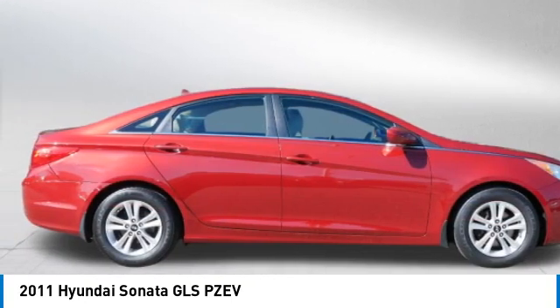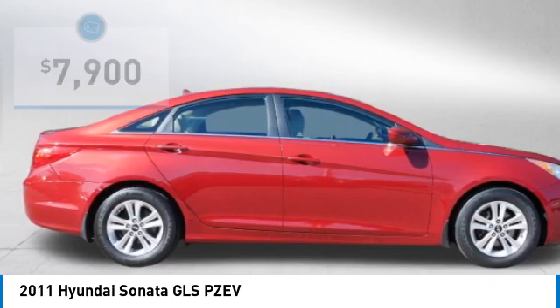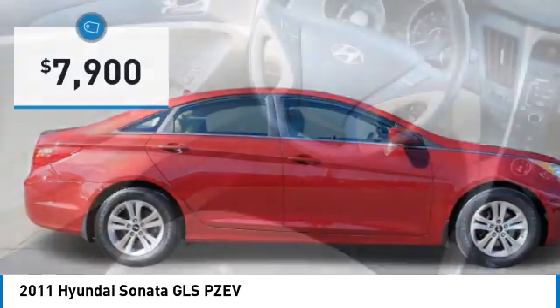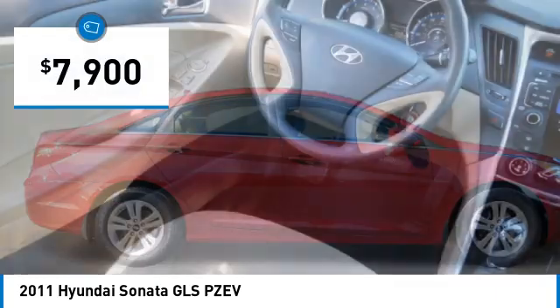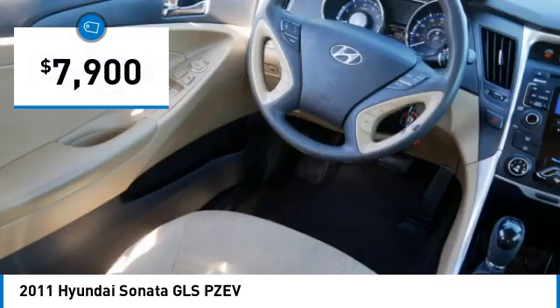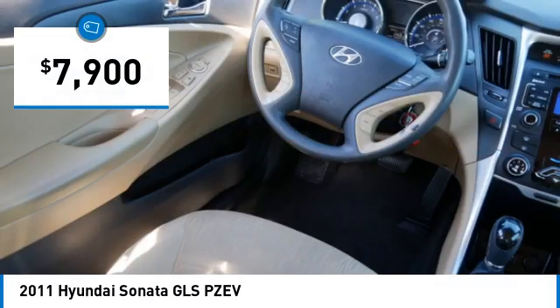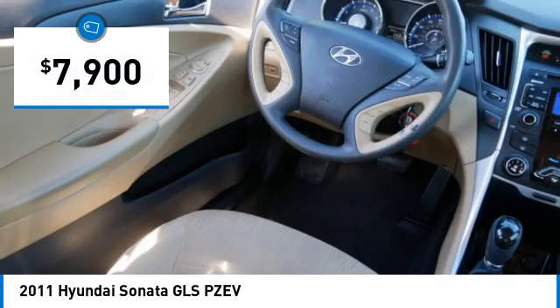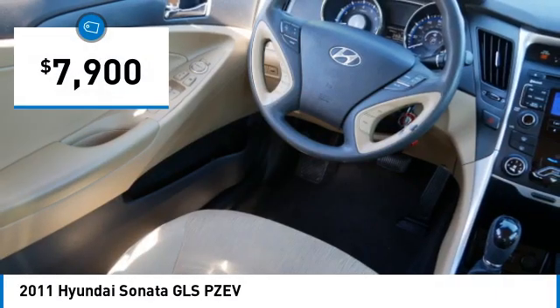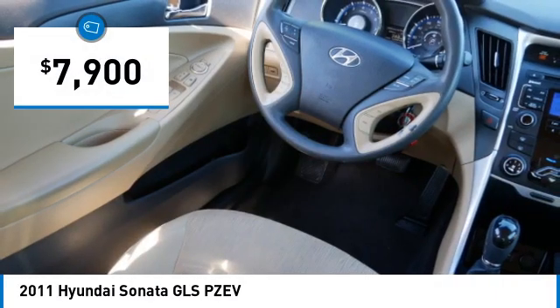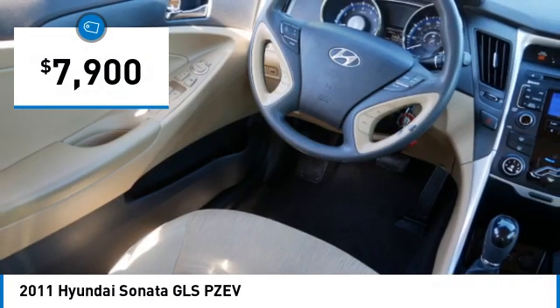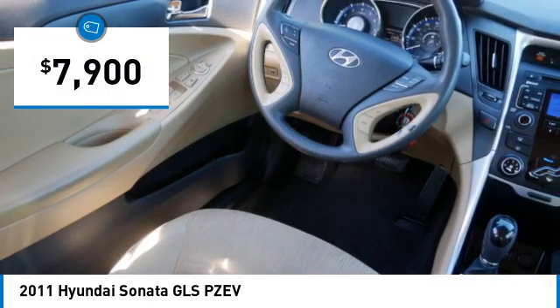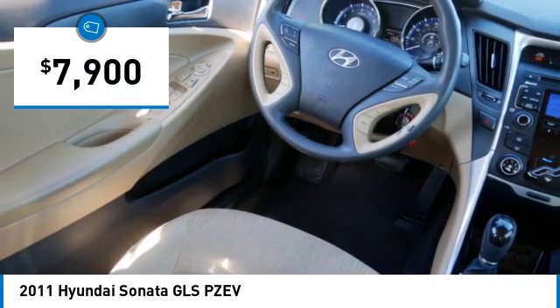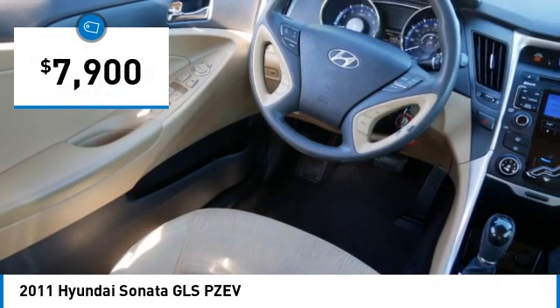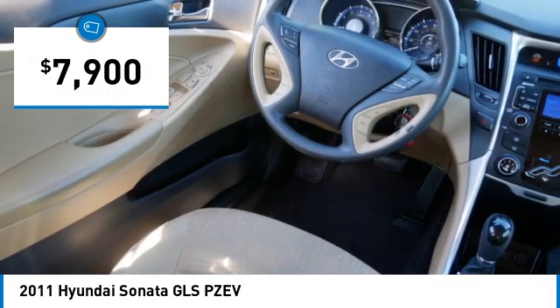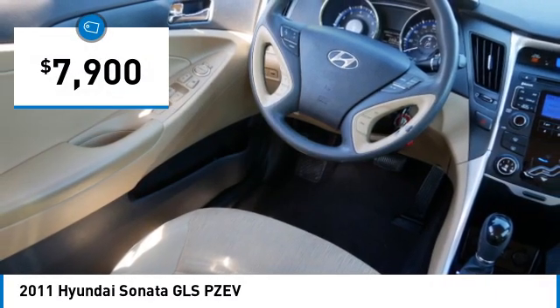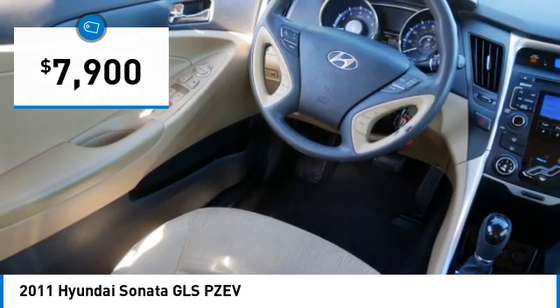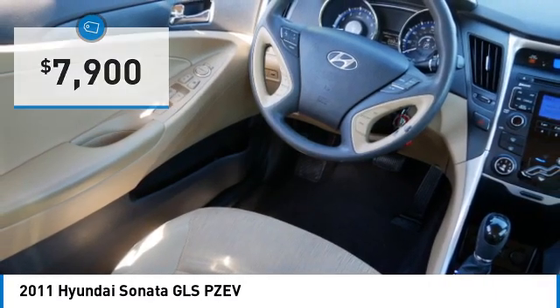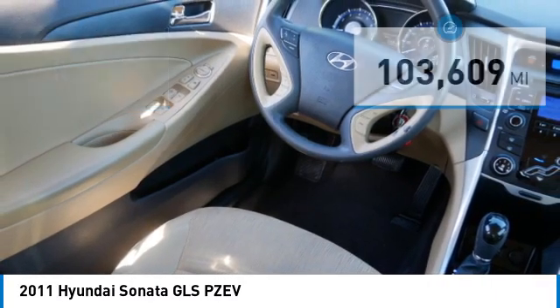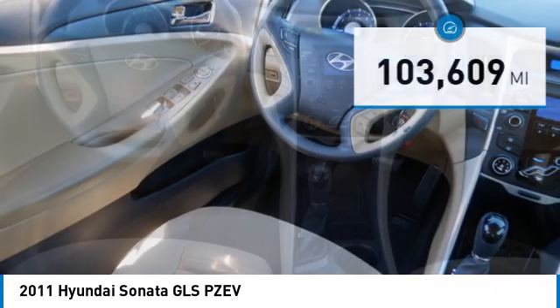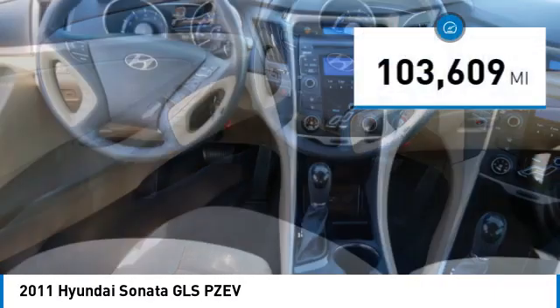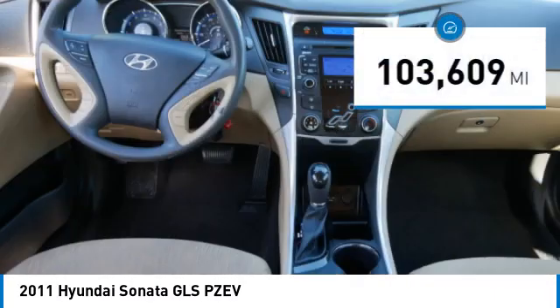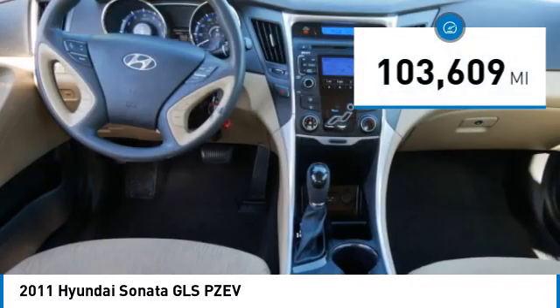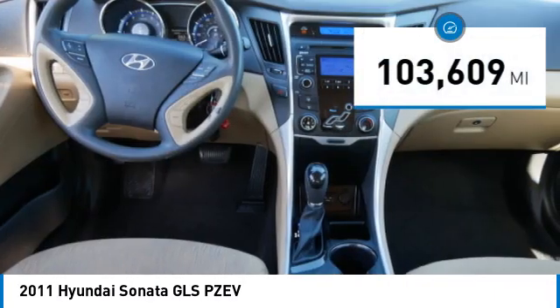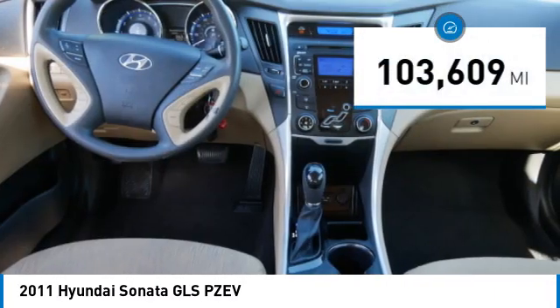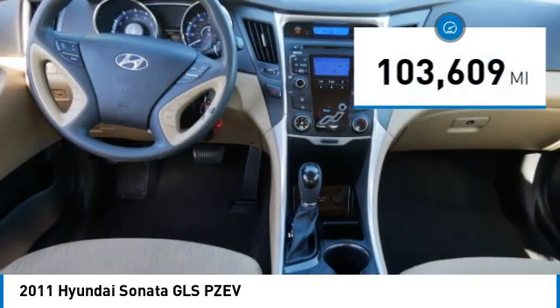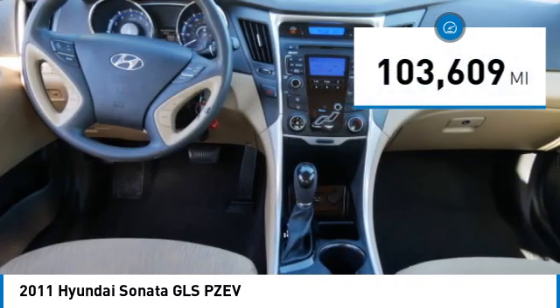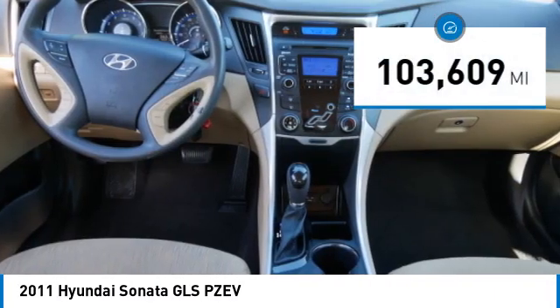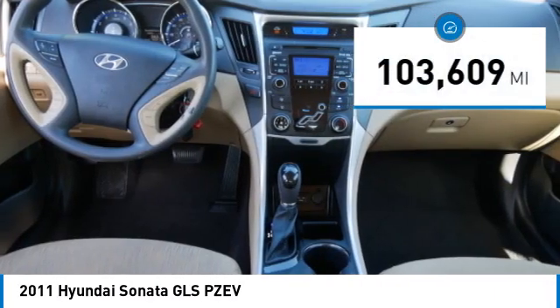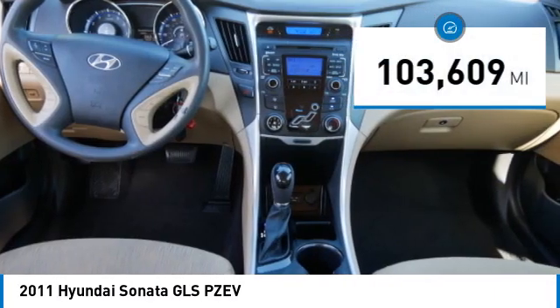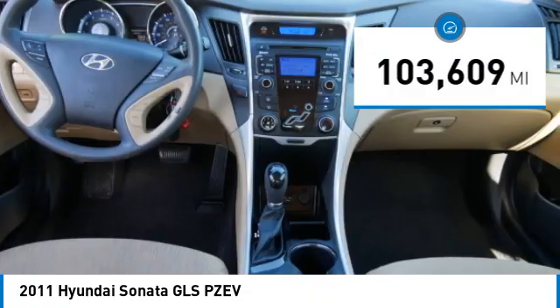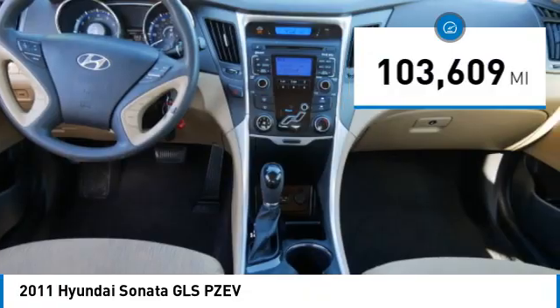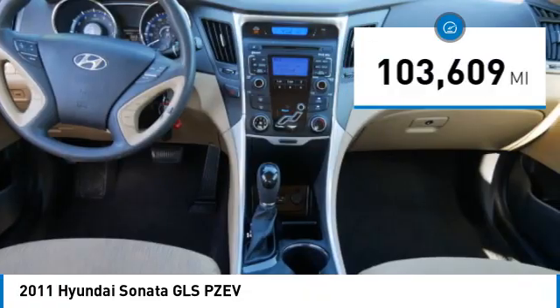And is priced below $10,000. This vehicle has less than 105,000 miles.